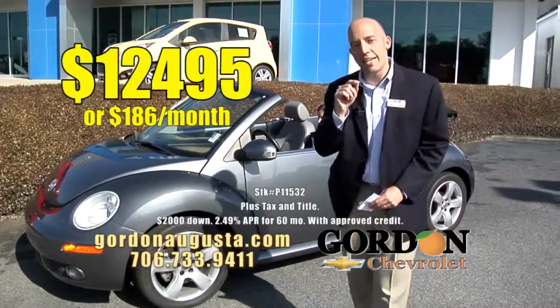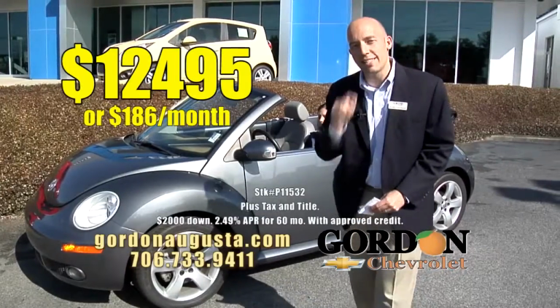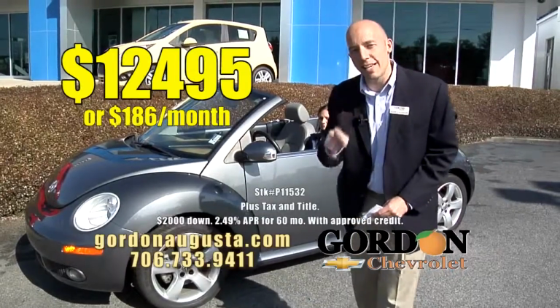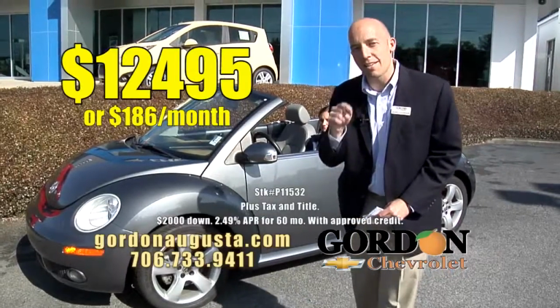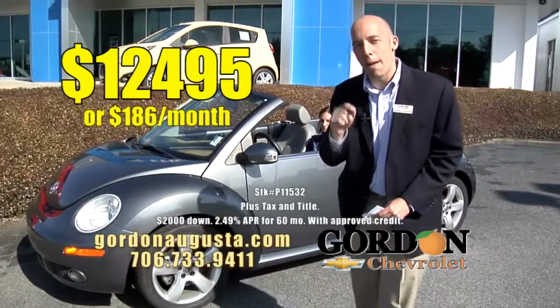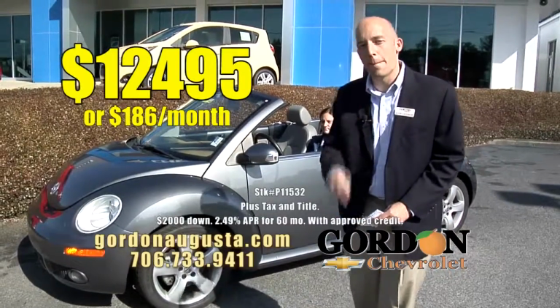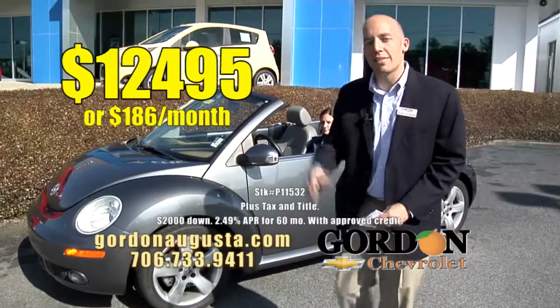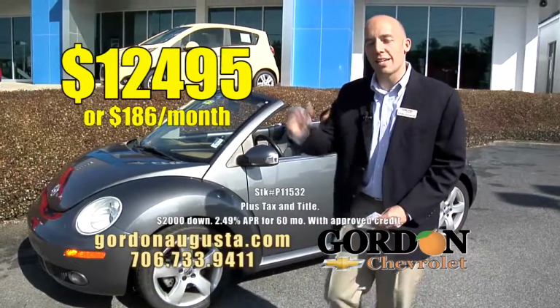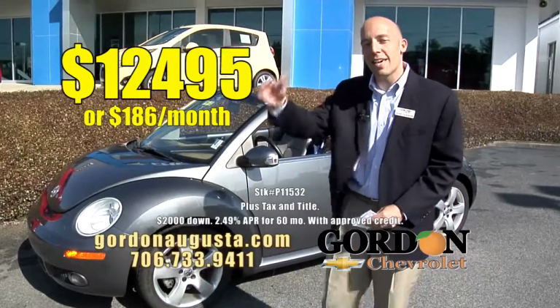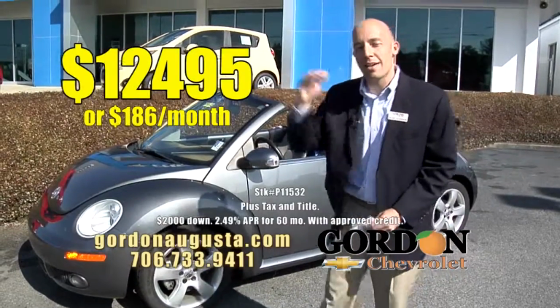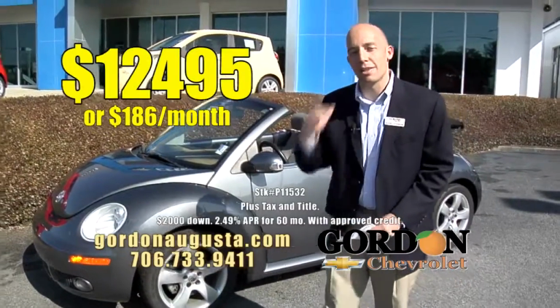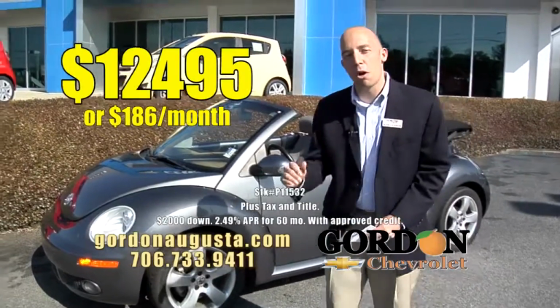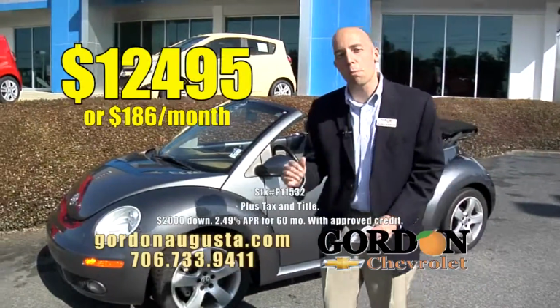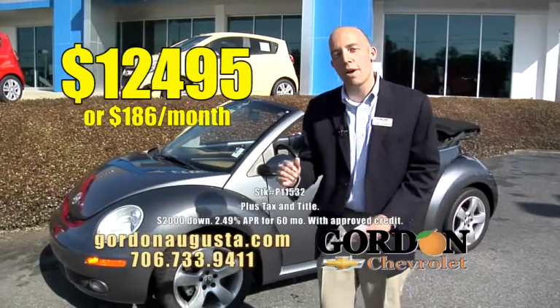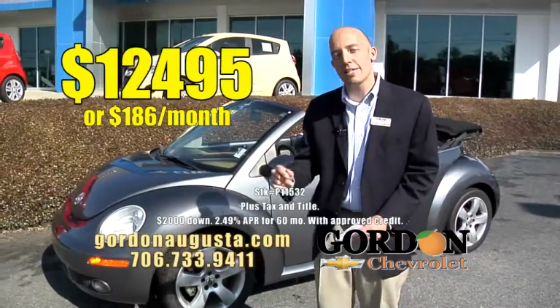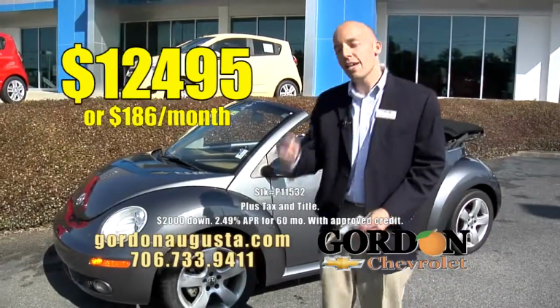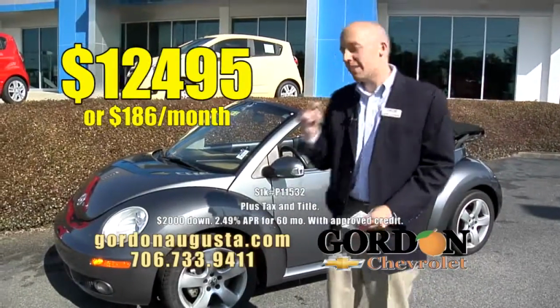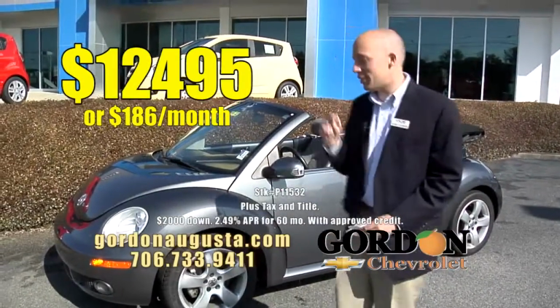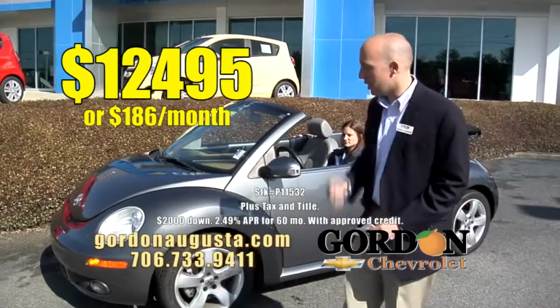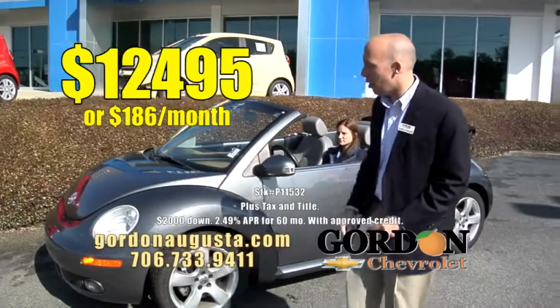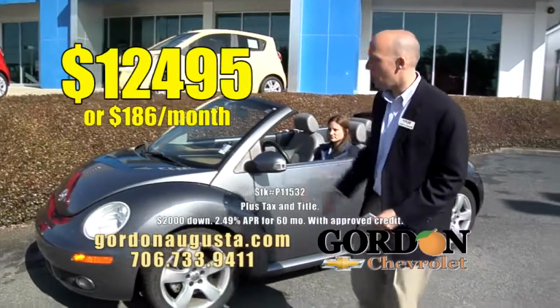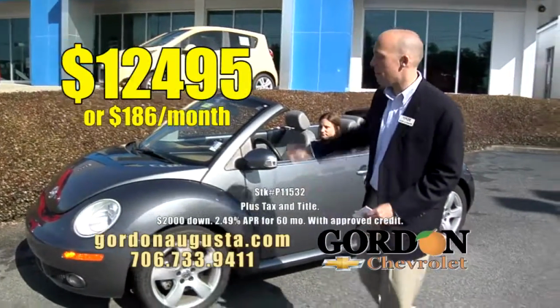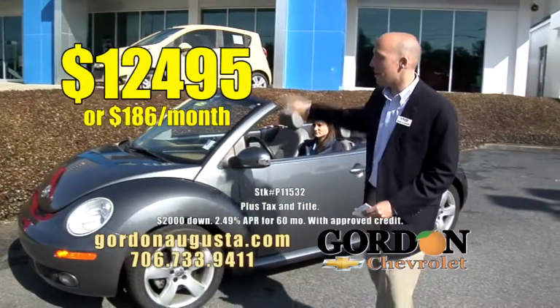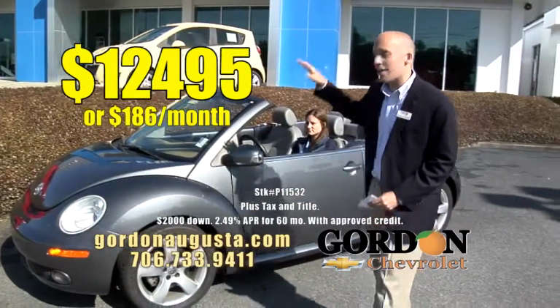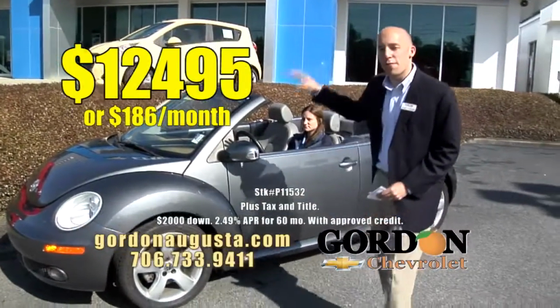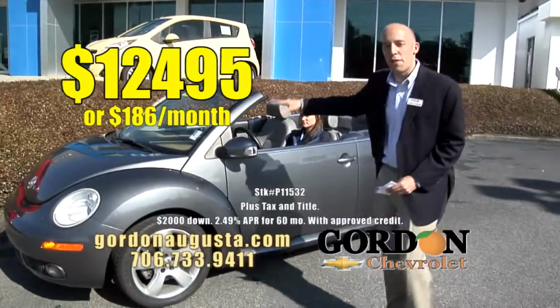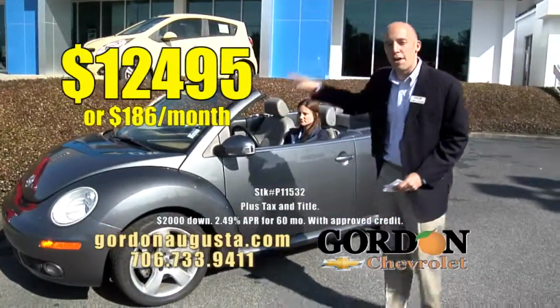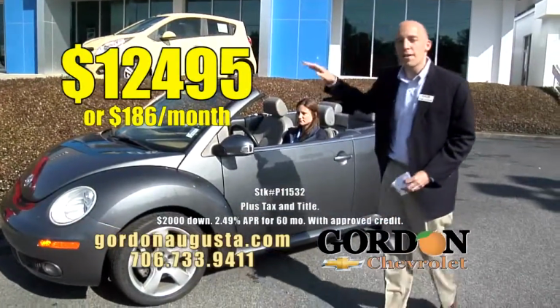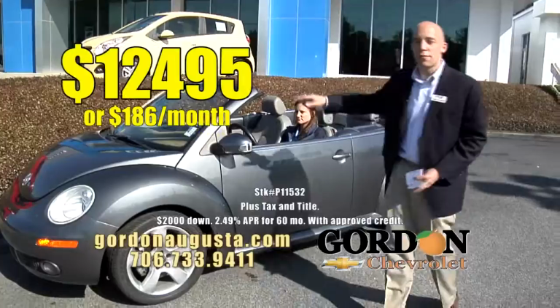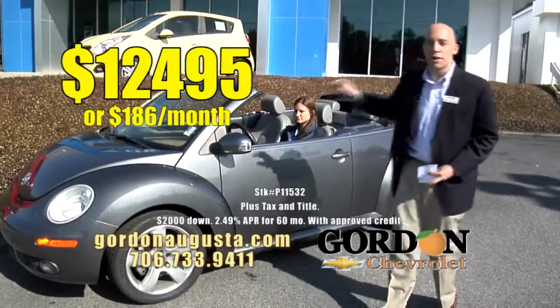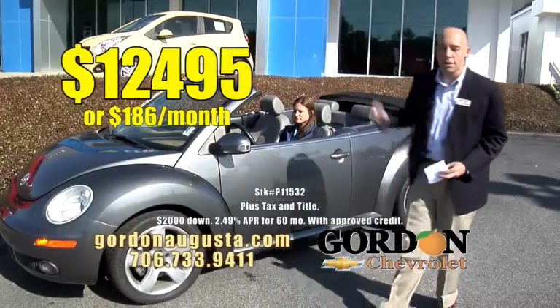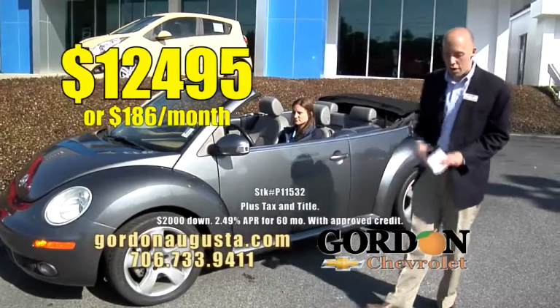$186 a month — a low price to get you a low payment on a fun, fun car.